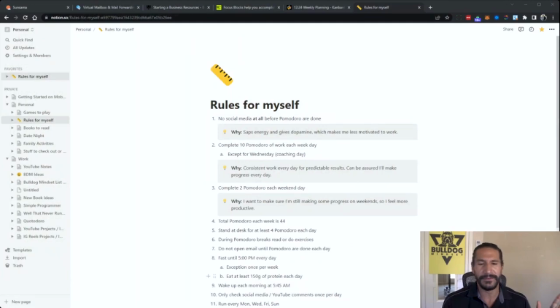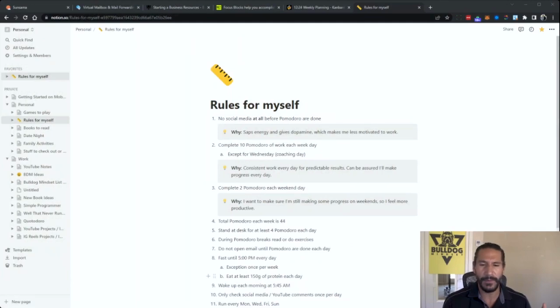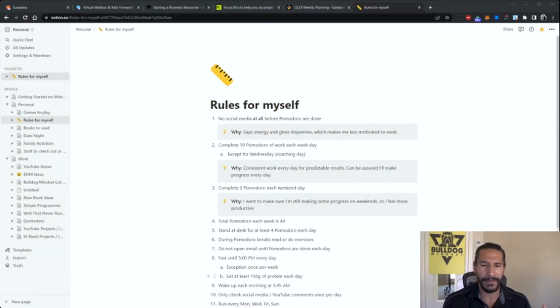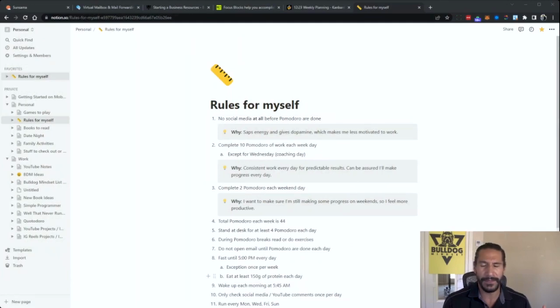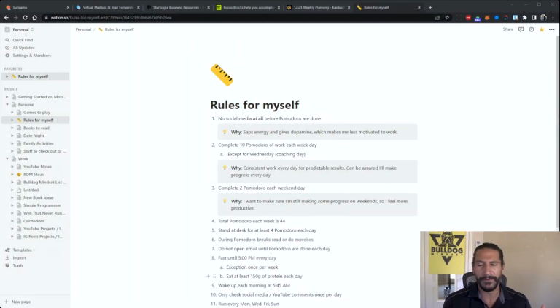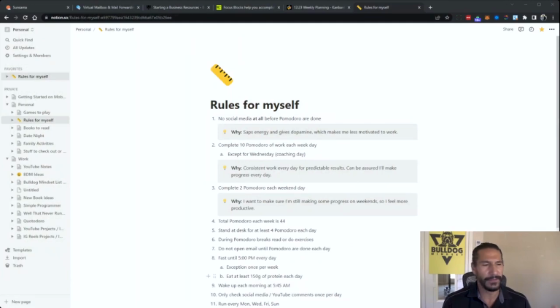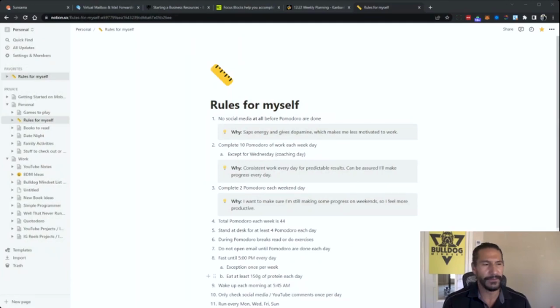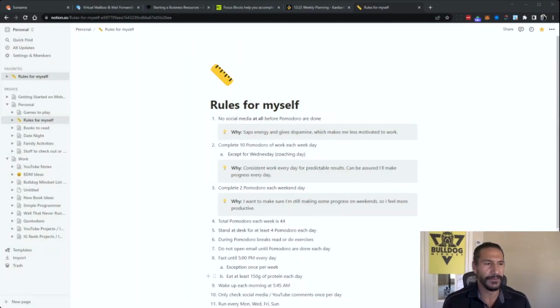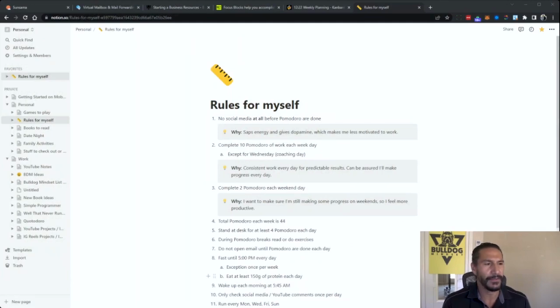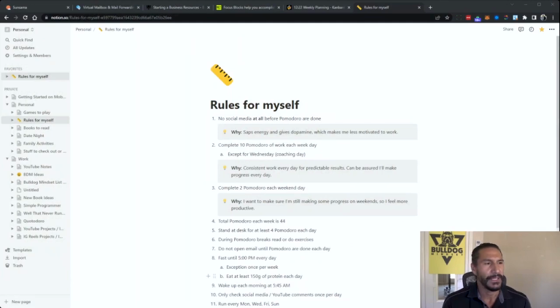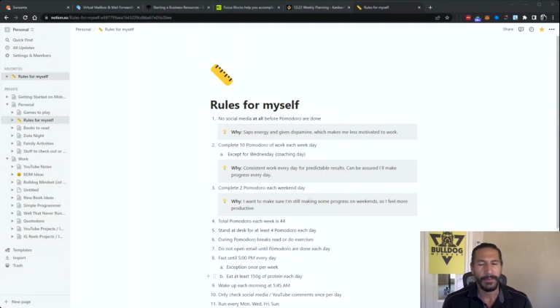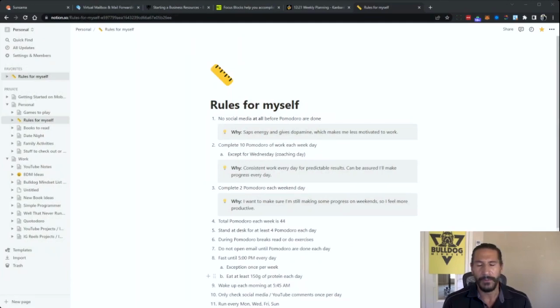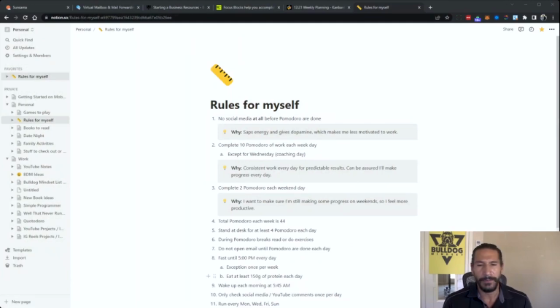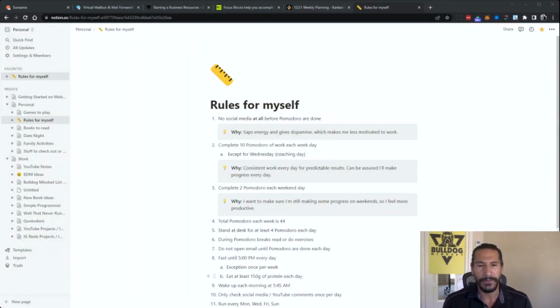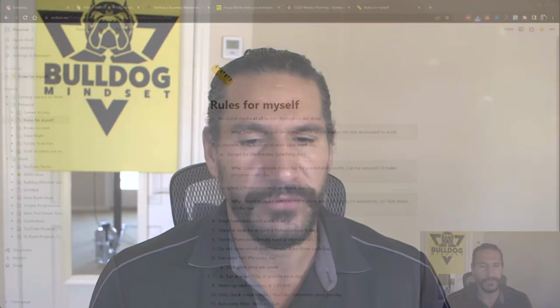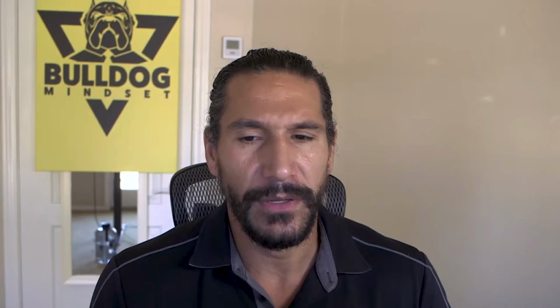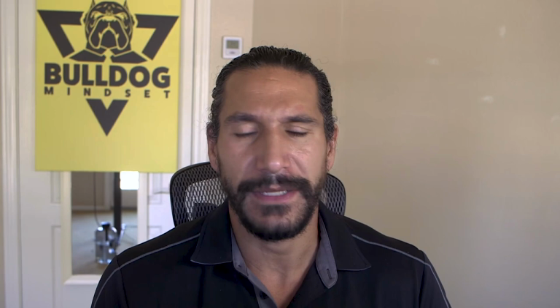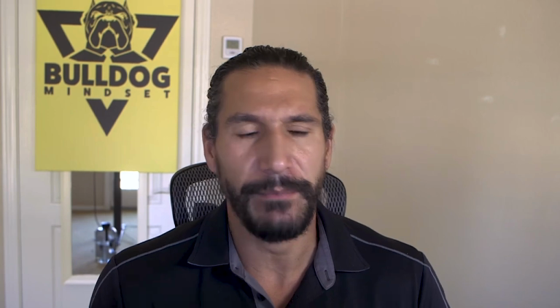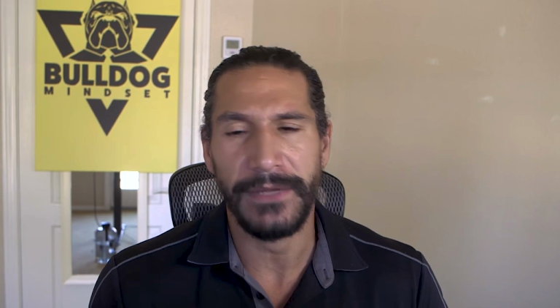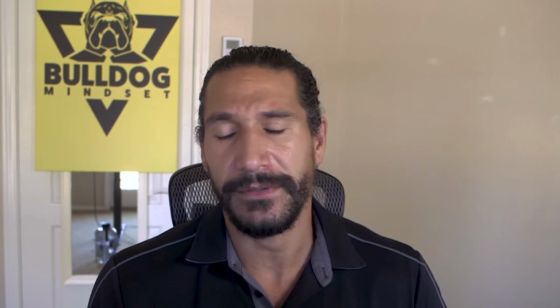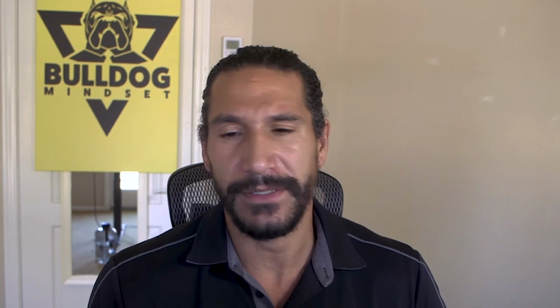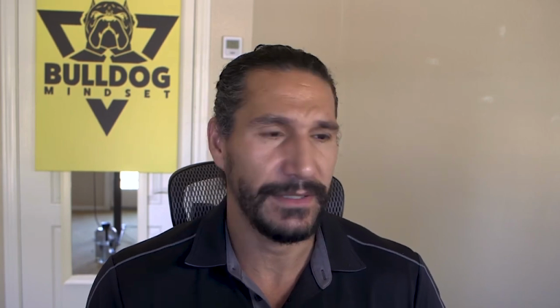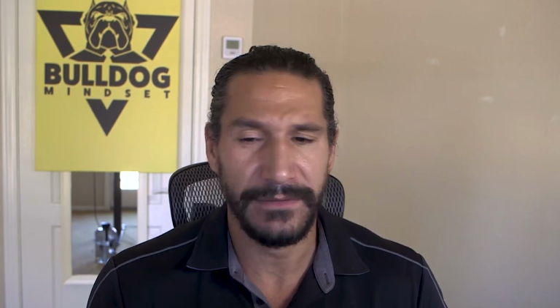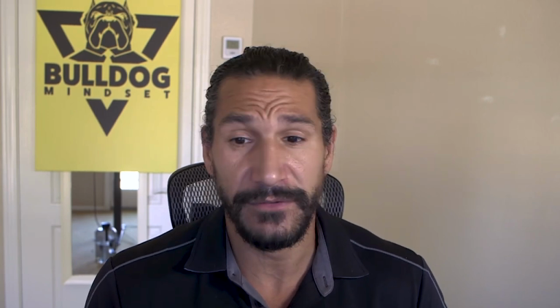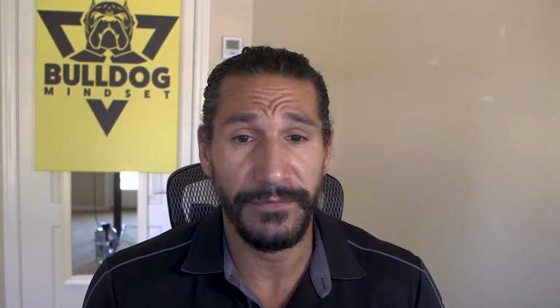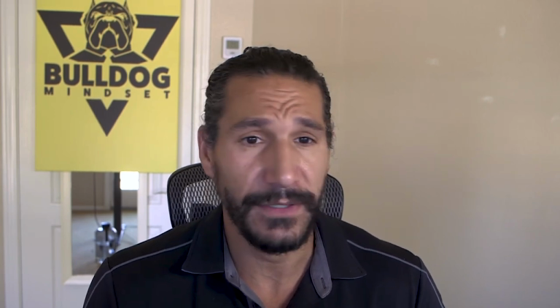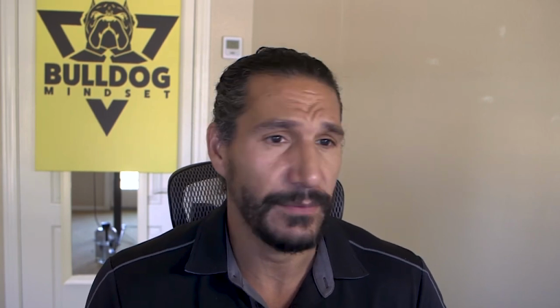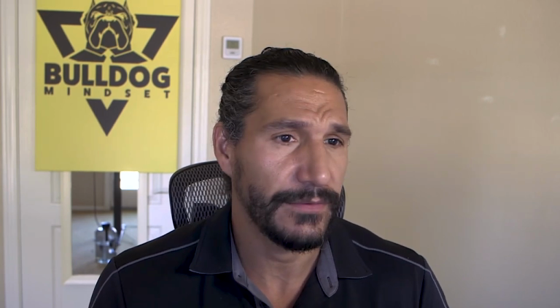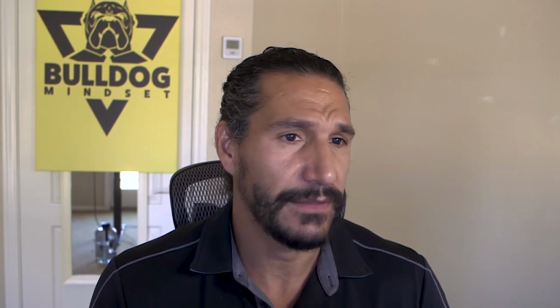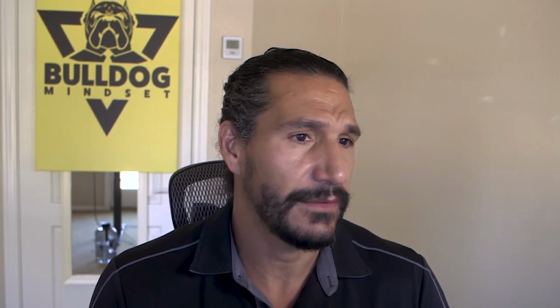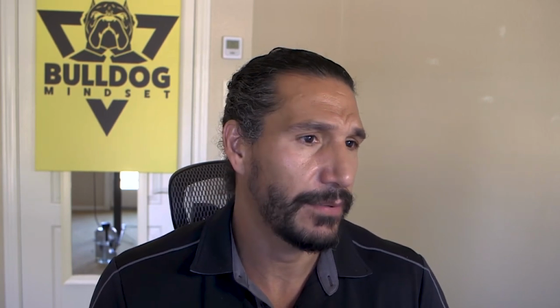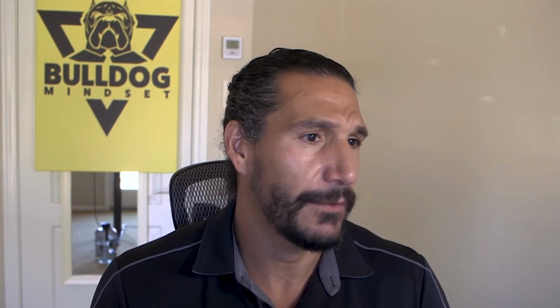You can really create some detailed stuff in Notion. This is probably the ultimate tool for notes and productivity — way better than Evernote. I still use Evernote, but Notion is way better than Trello too. It combines all of those things and it's actually free, so that's pretty cool.